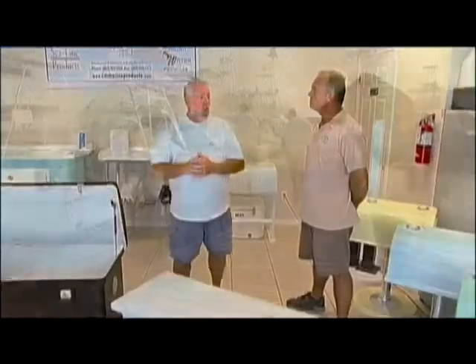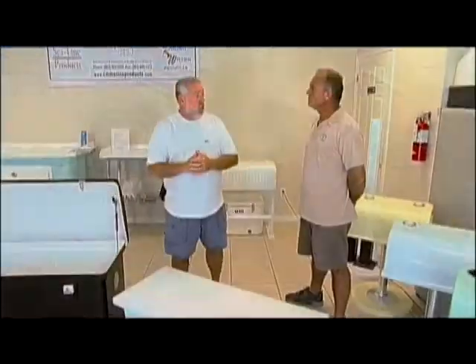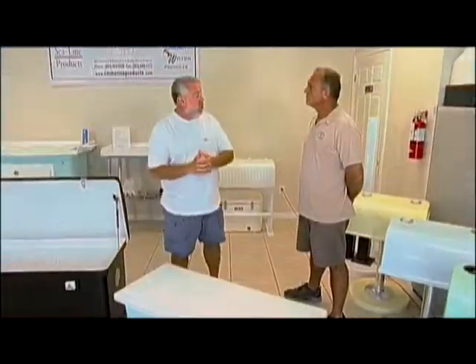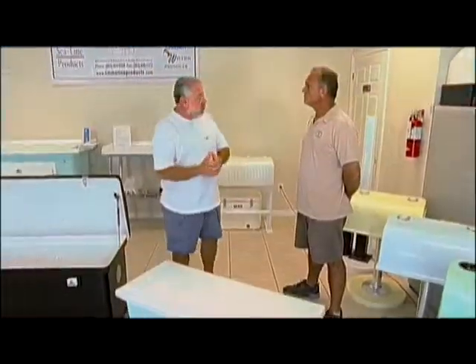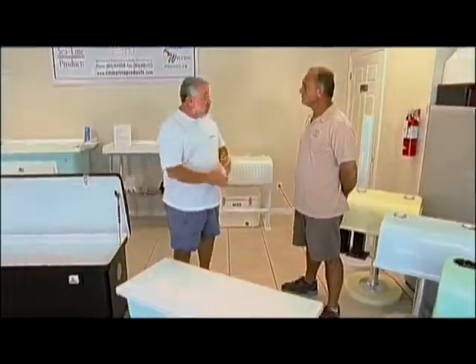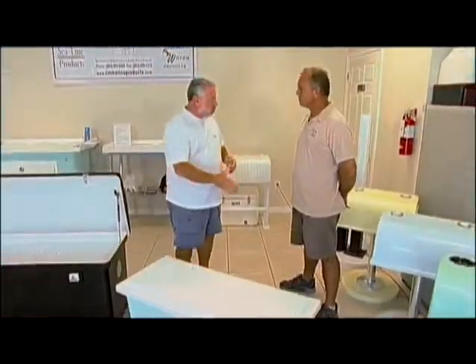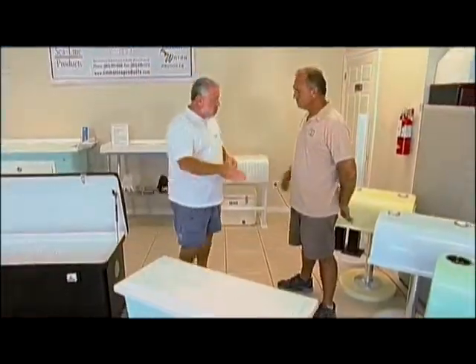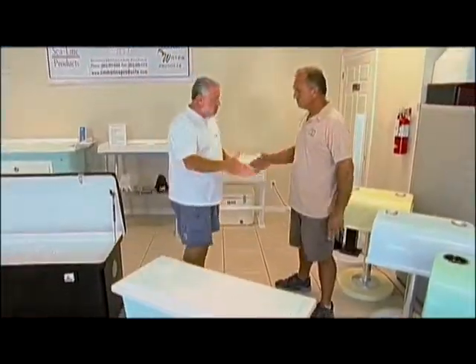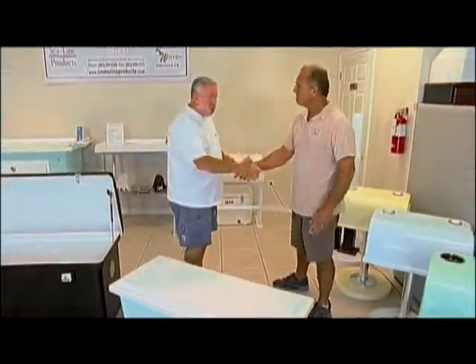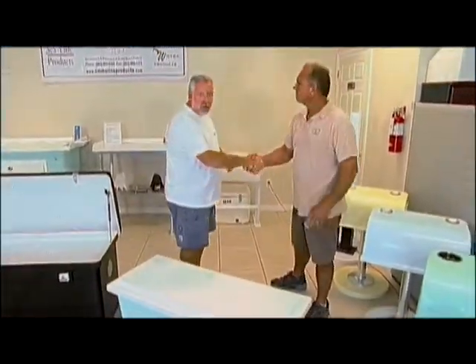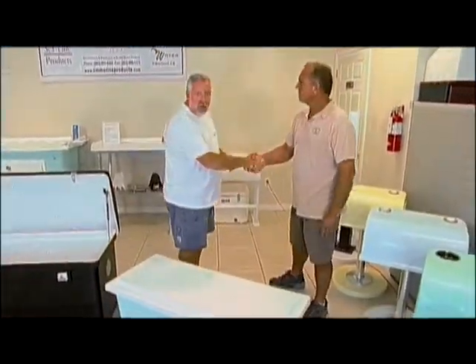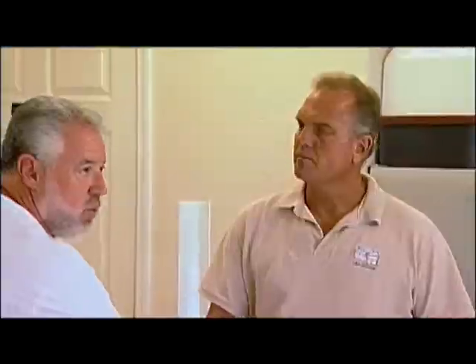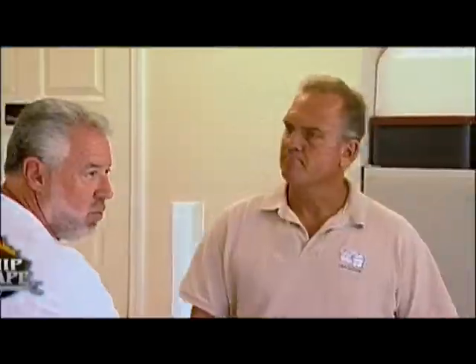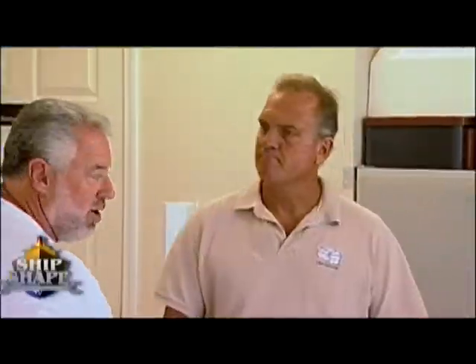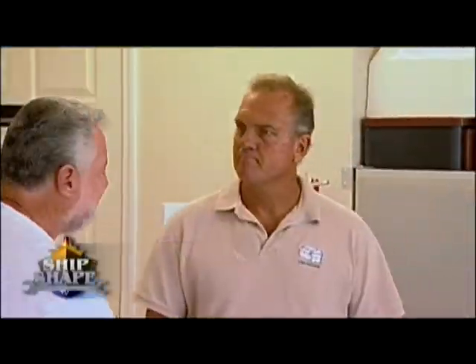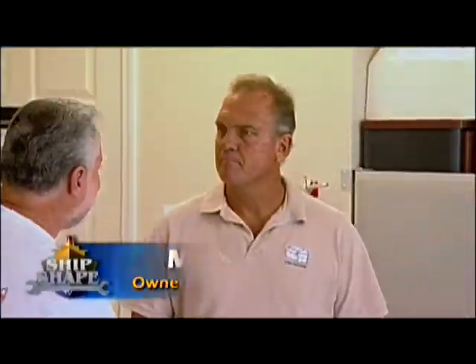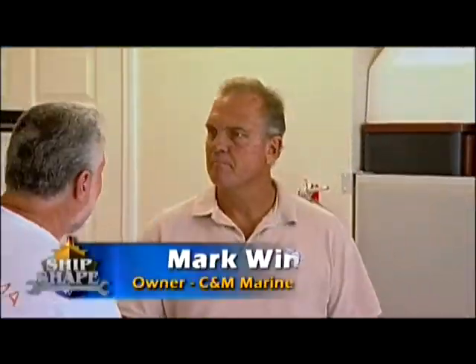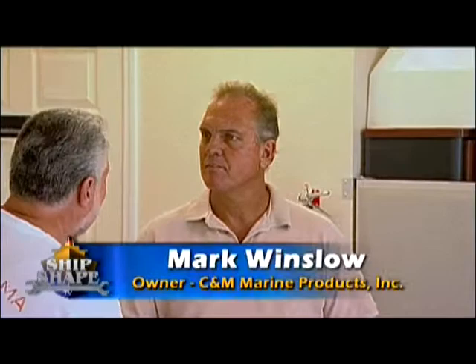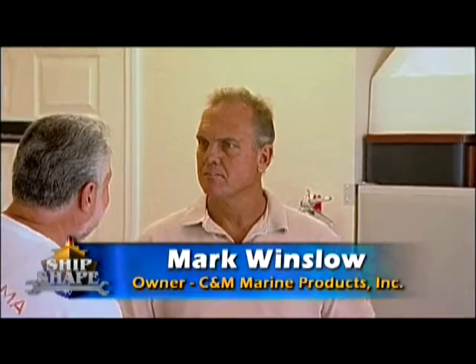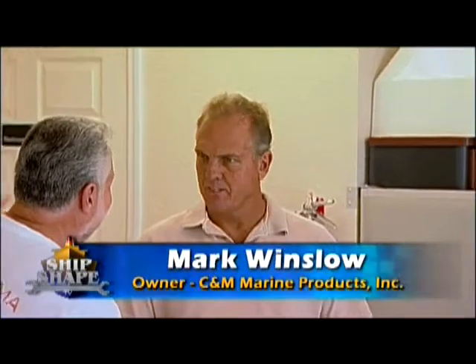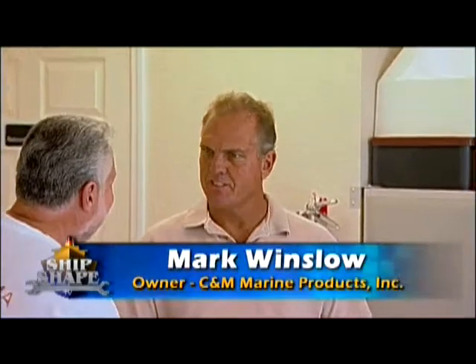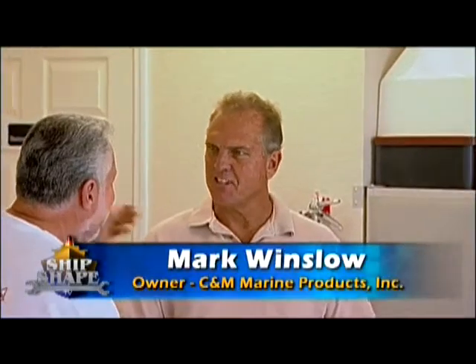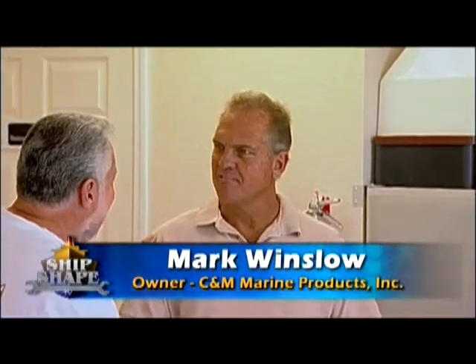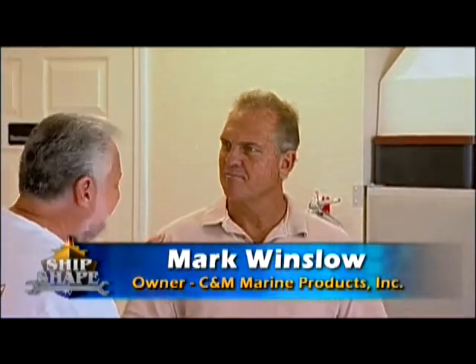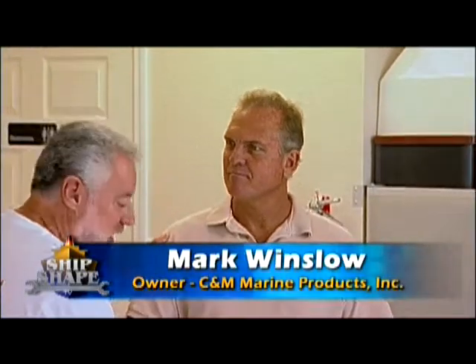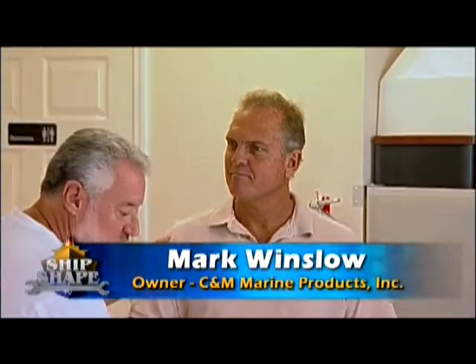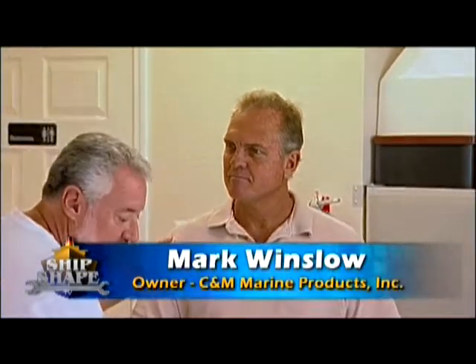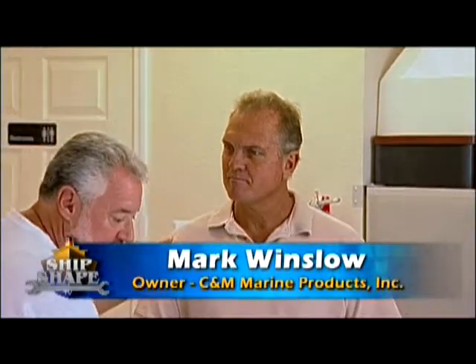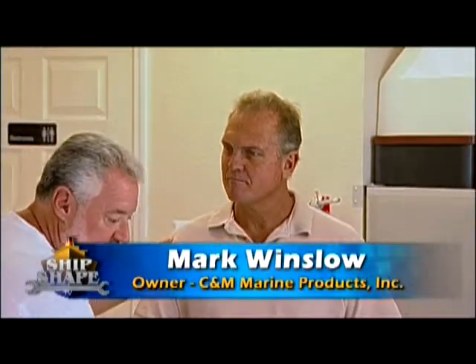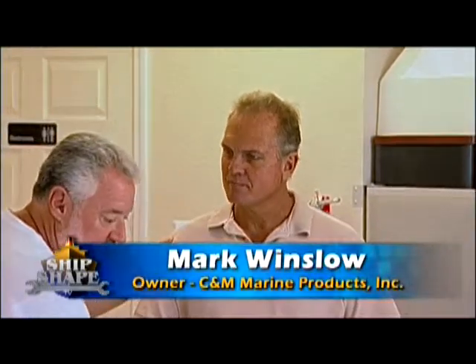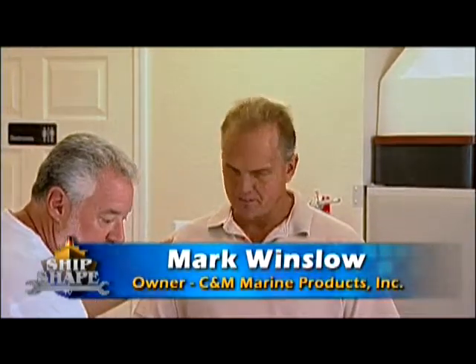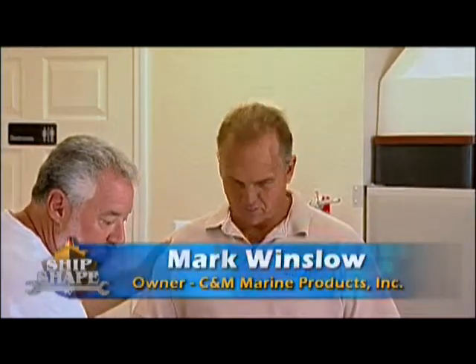Well, here's the owner of C&M Marine Products. This is Mark Winslow. Thank you for having us, Mark.